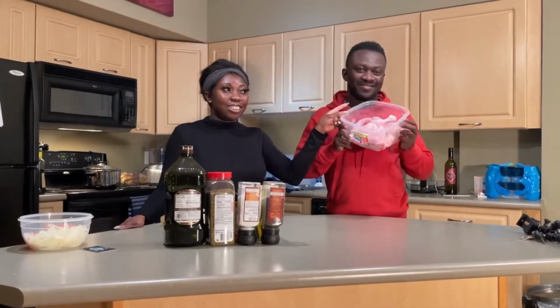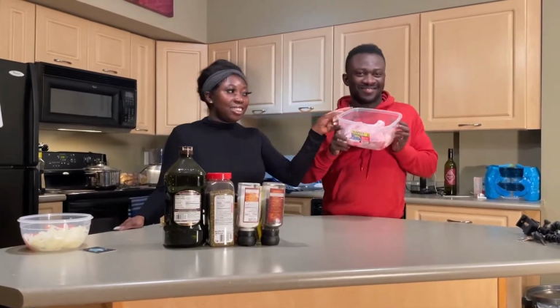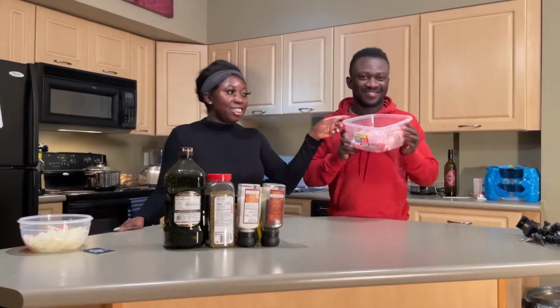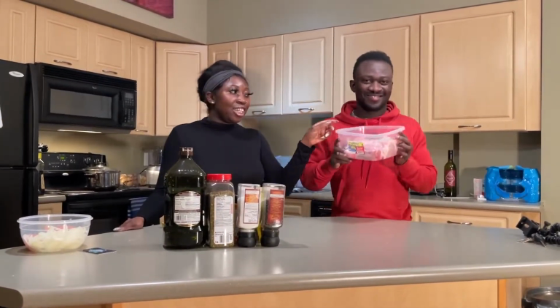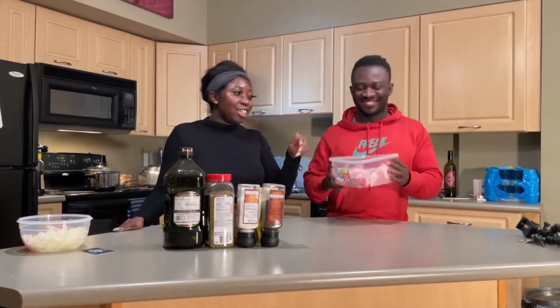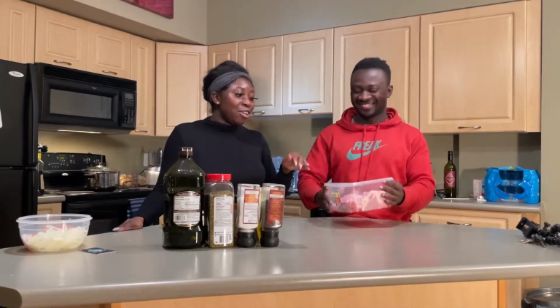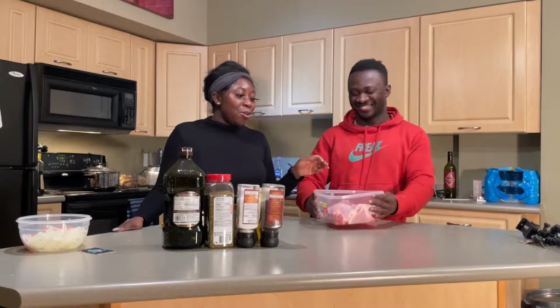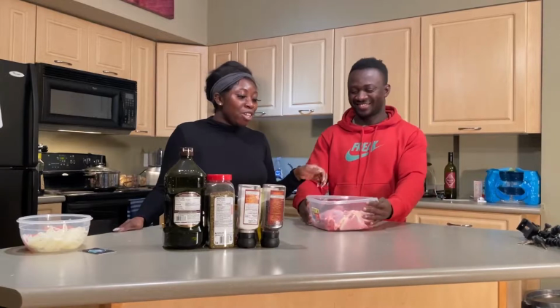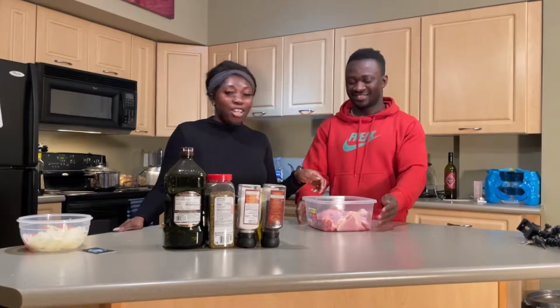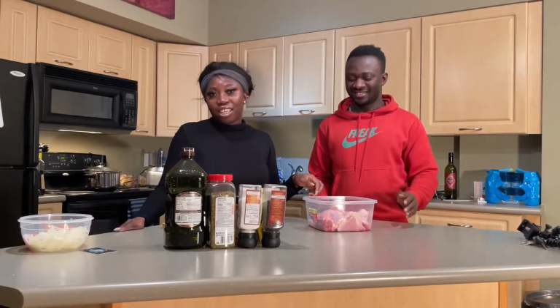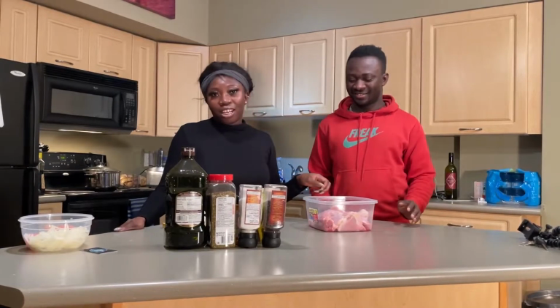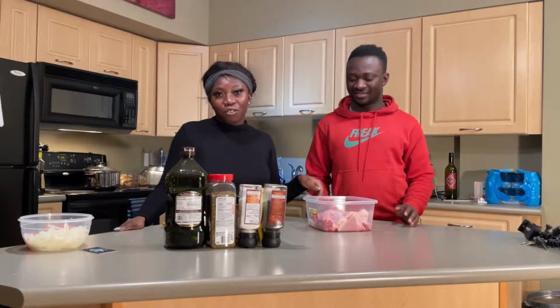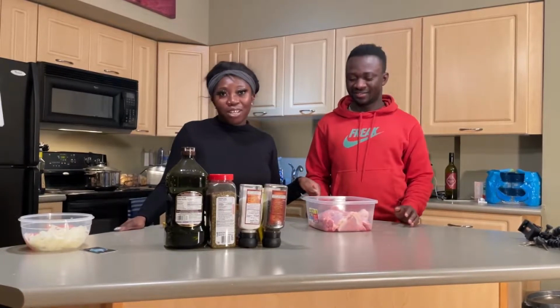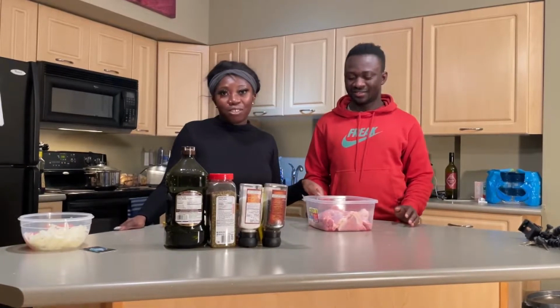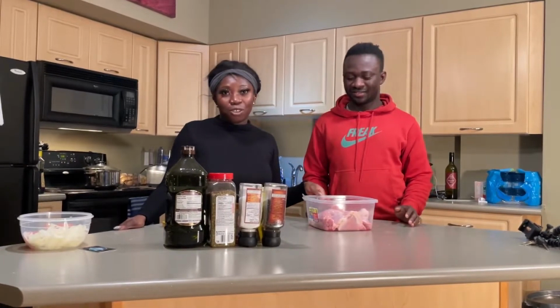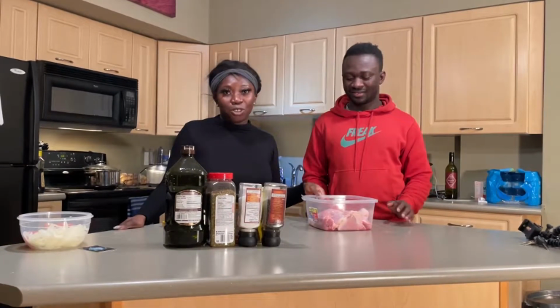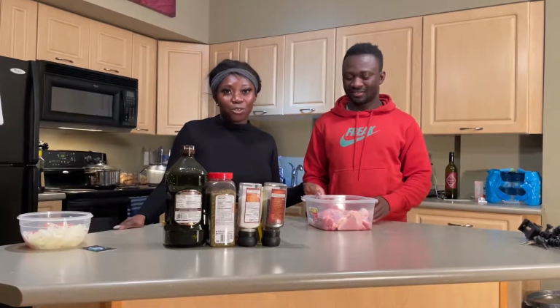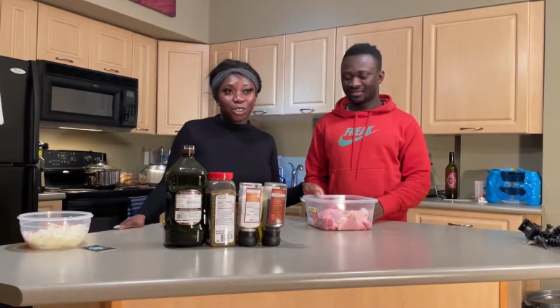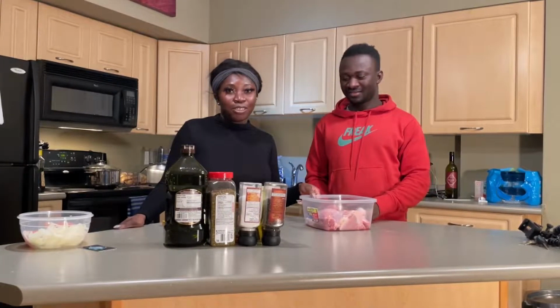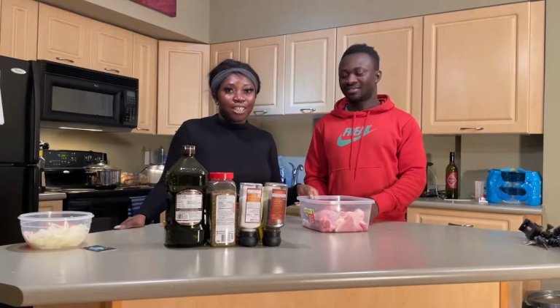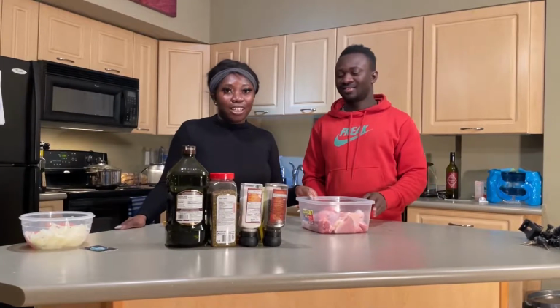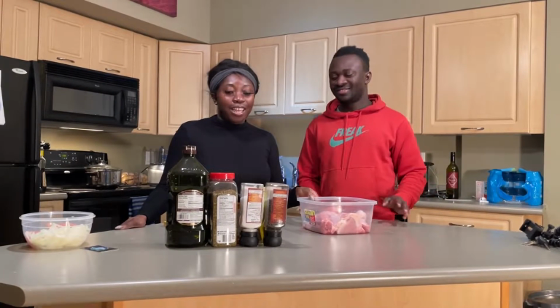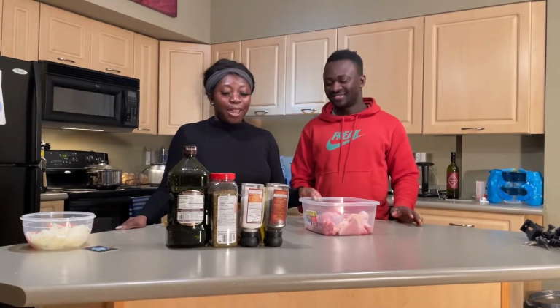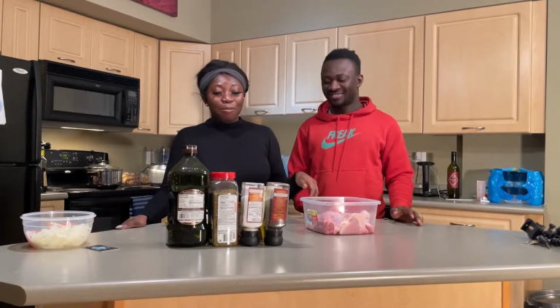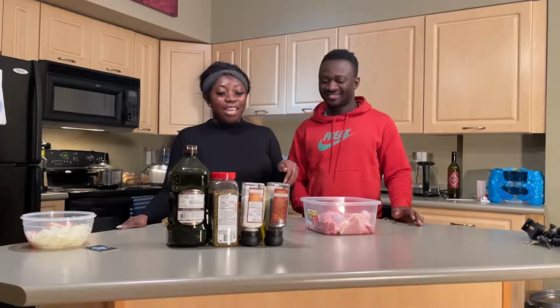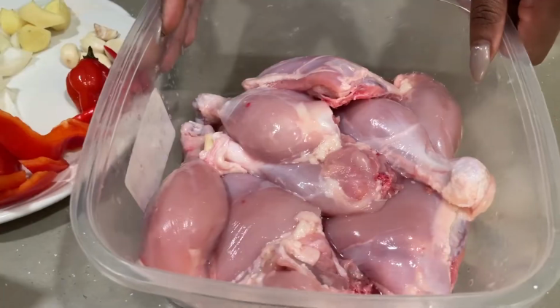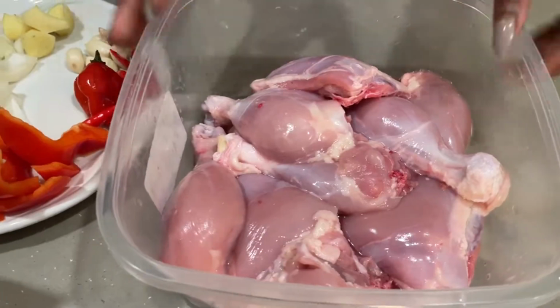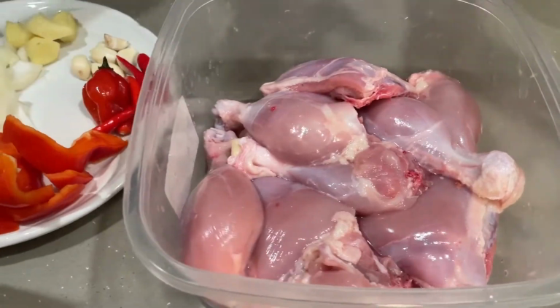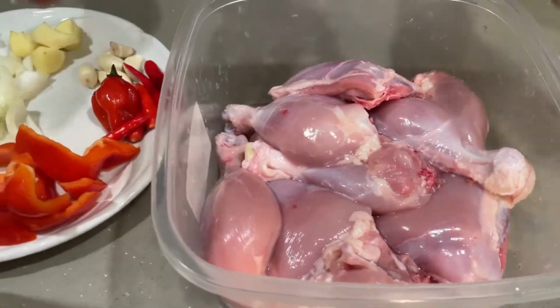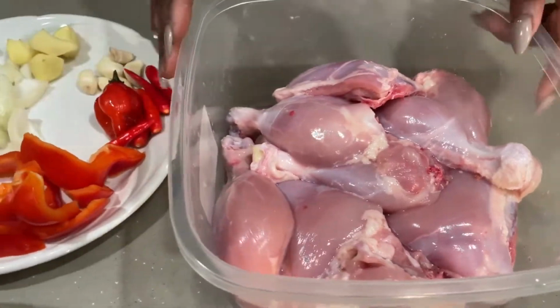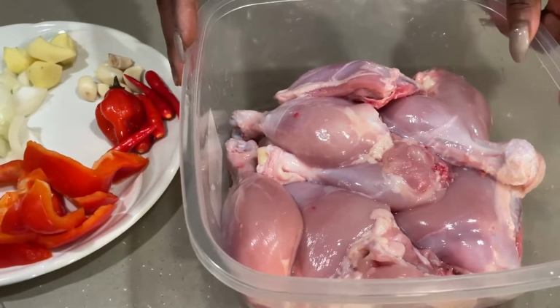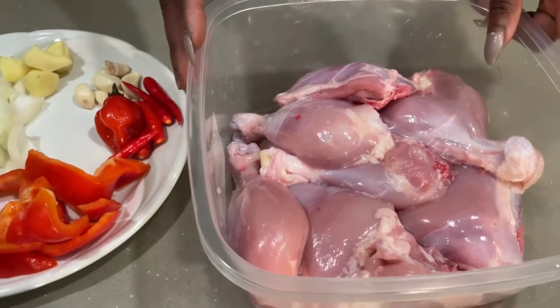This is the chicken we got from a grocery store. Okay, then why would you call it grilled?